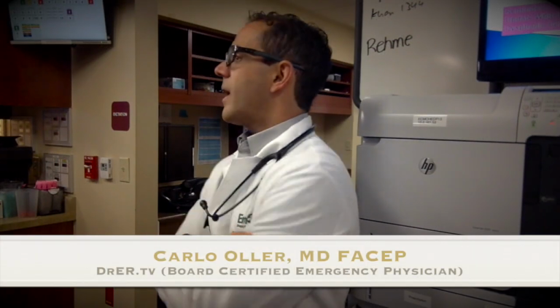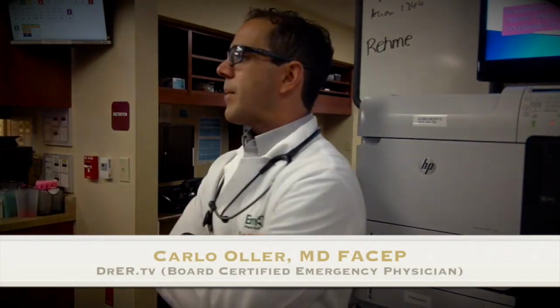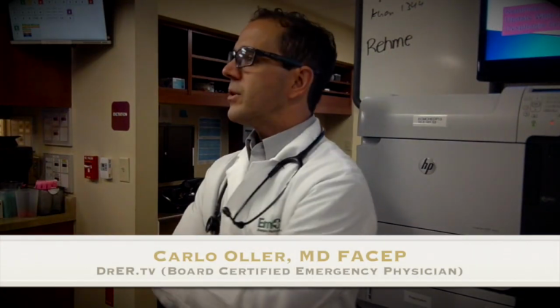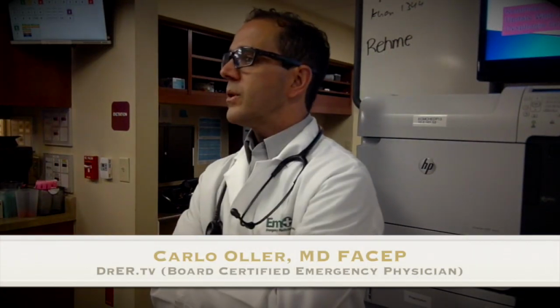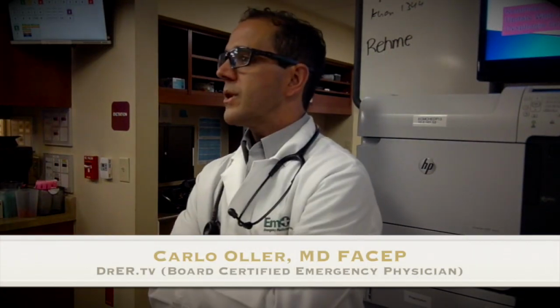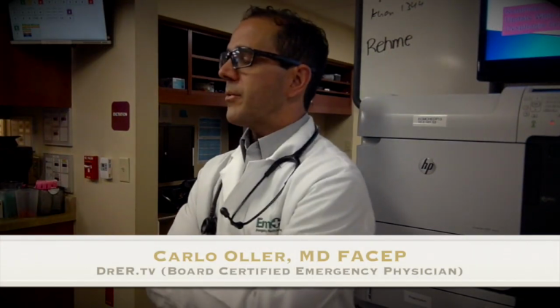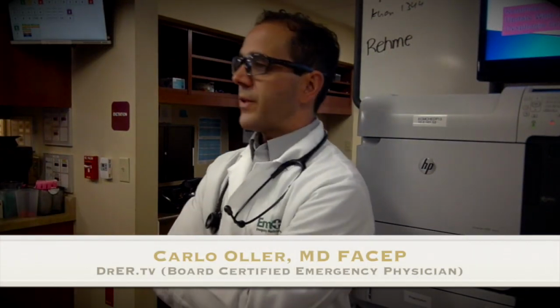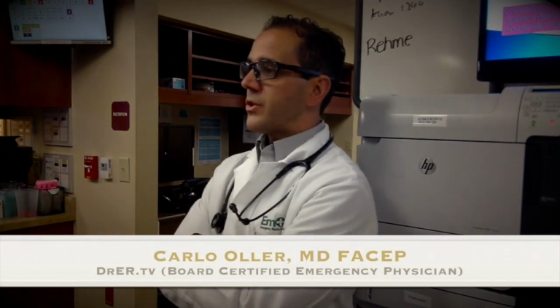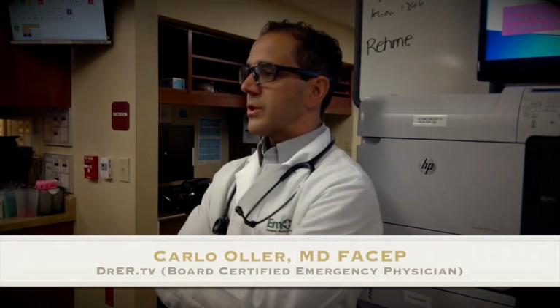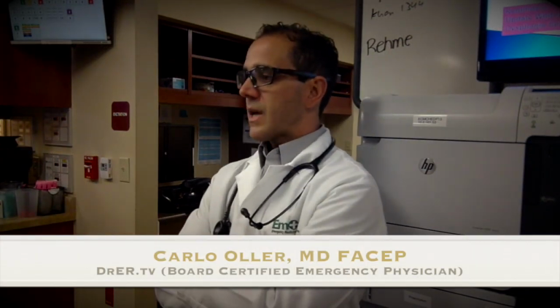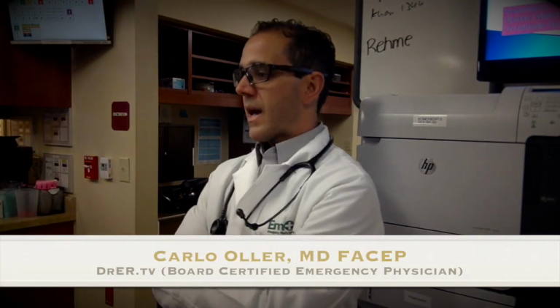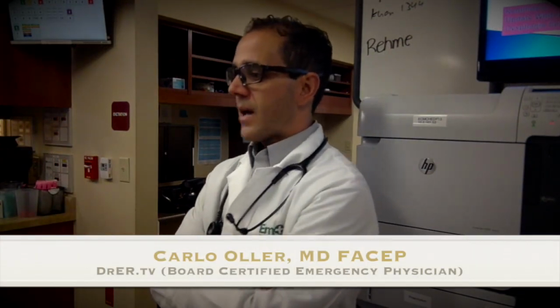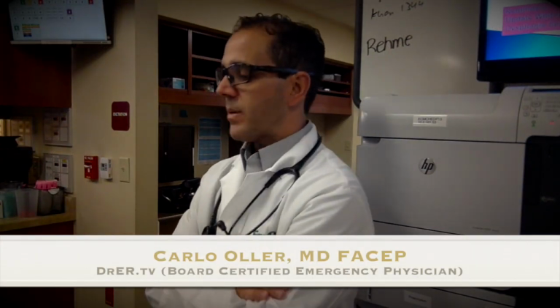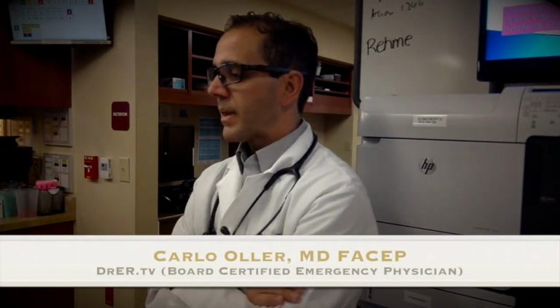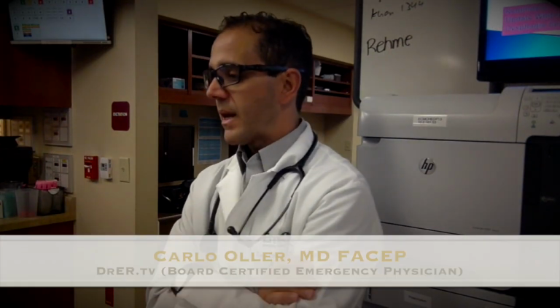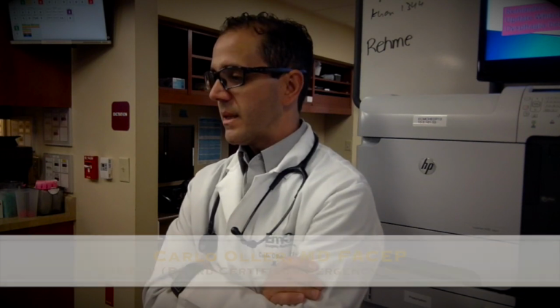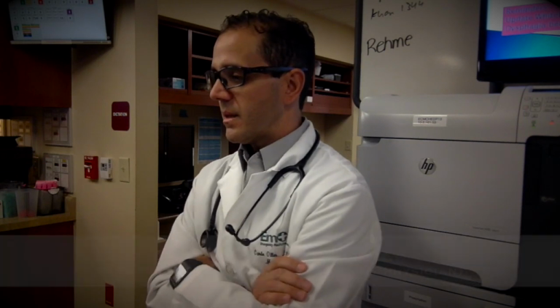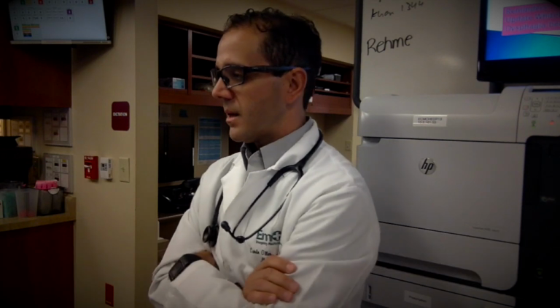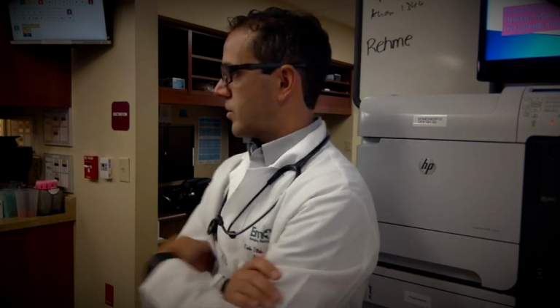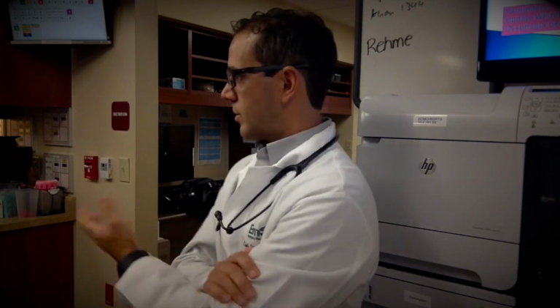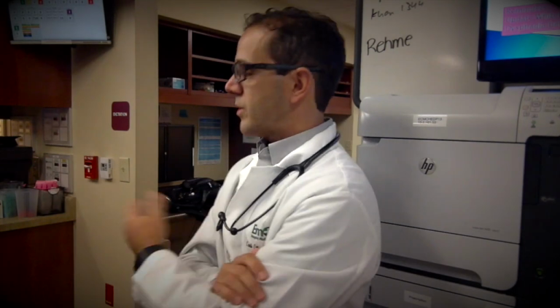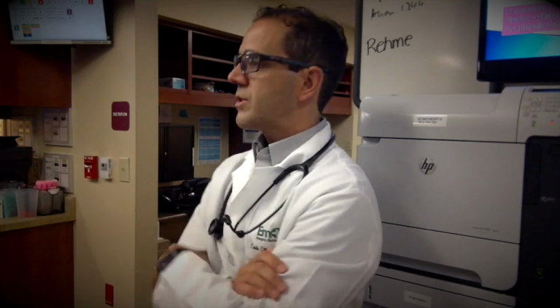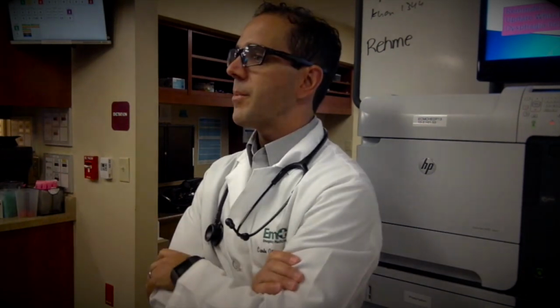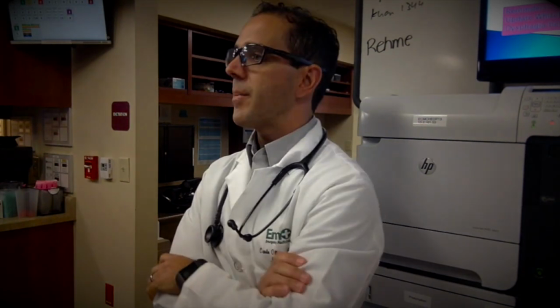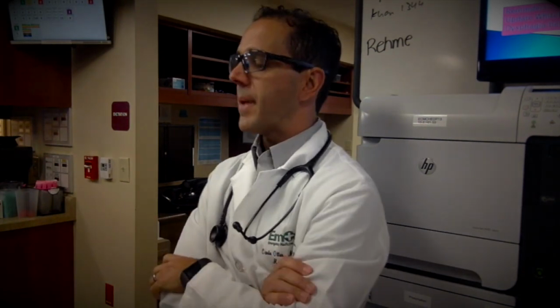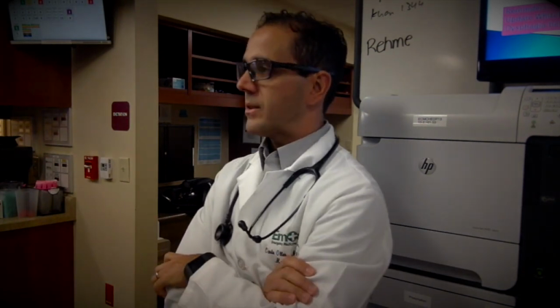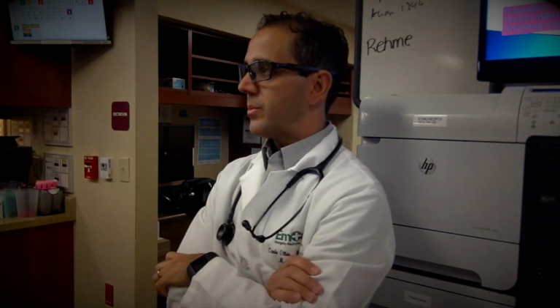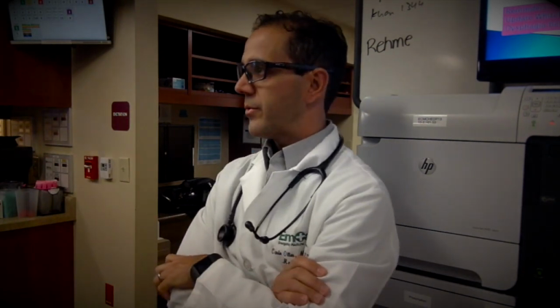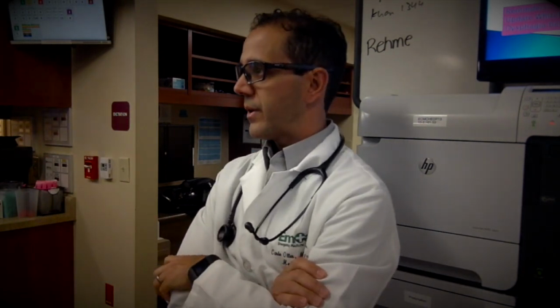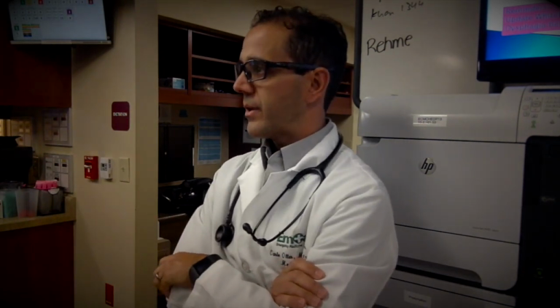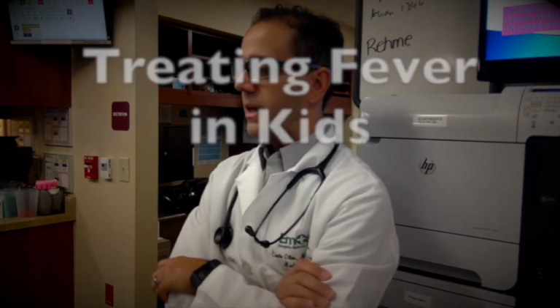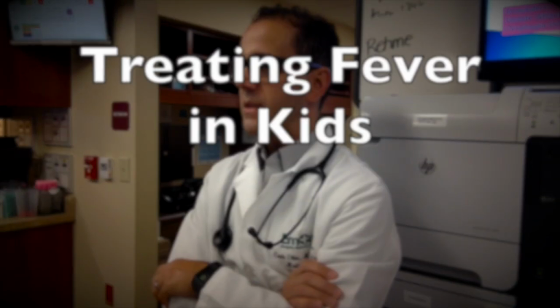I'm going to do a double feature because I had one planned and then some questions came up about treatment of fever in kids.